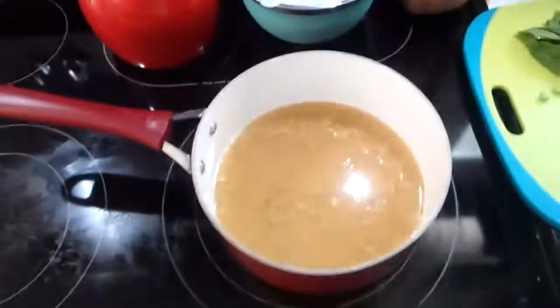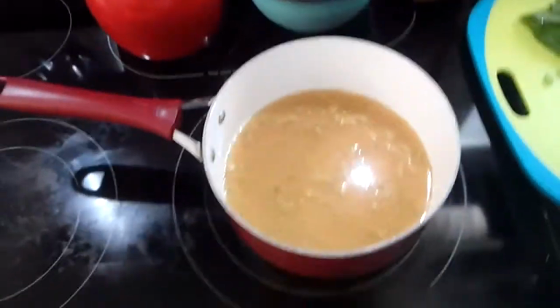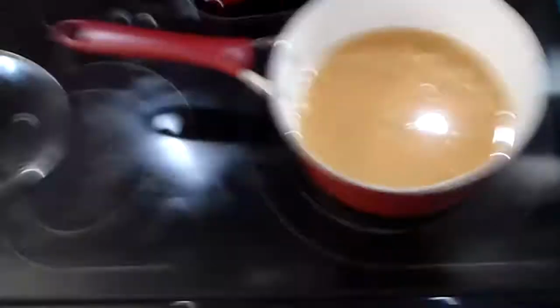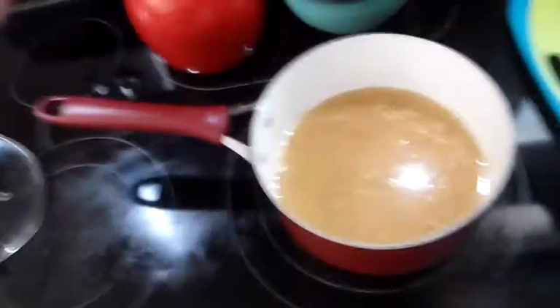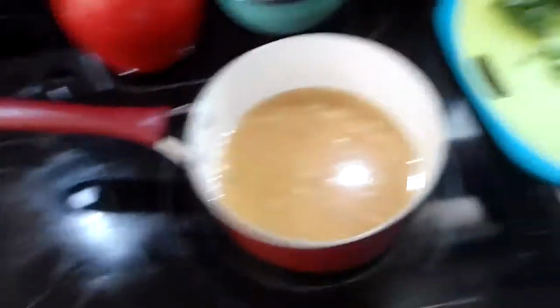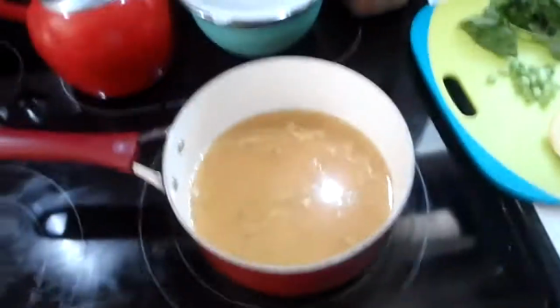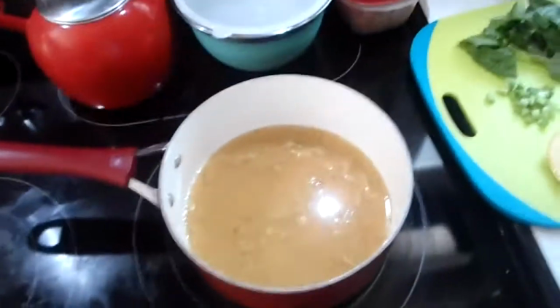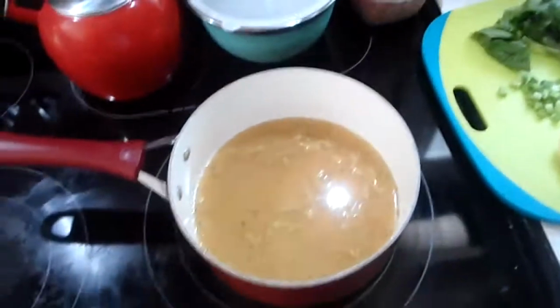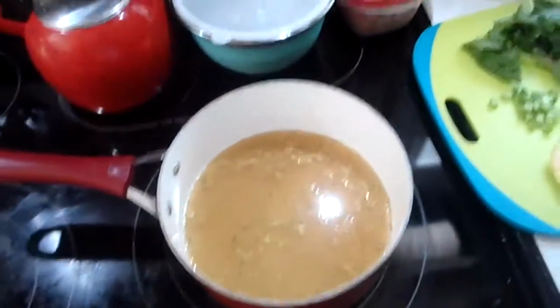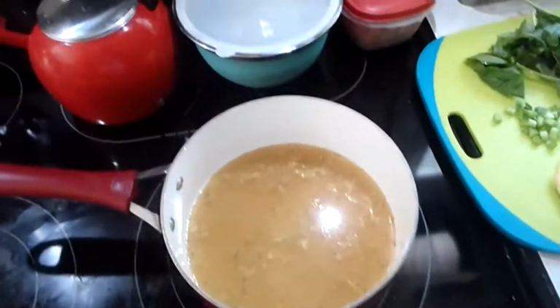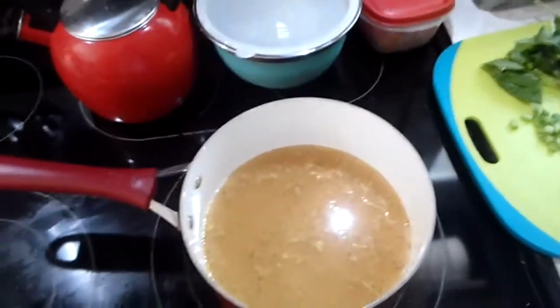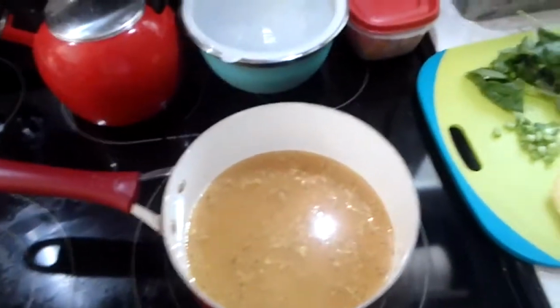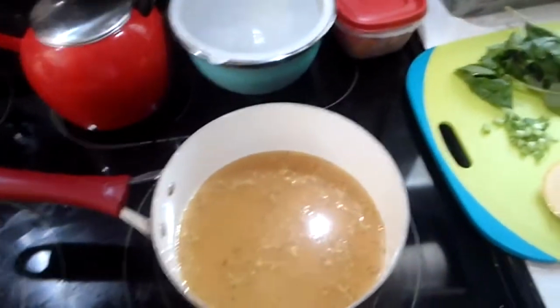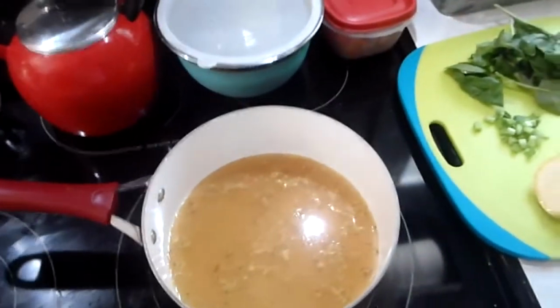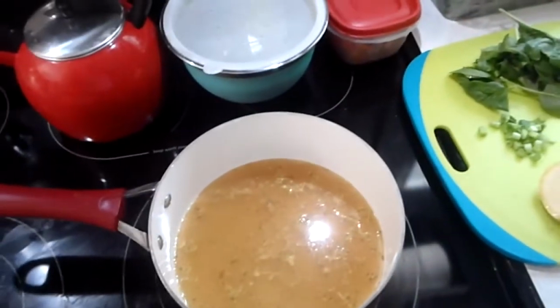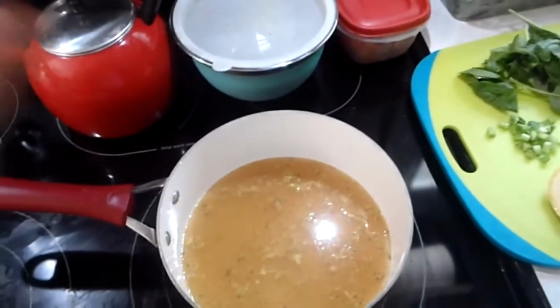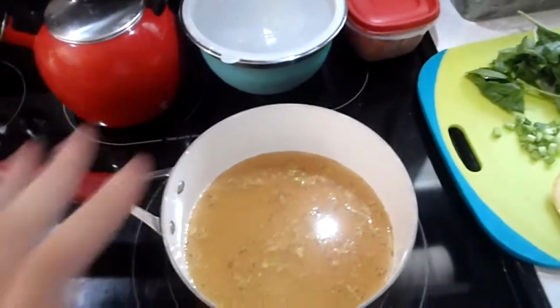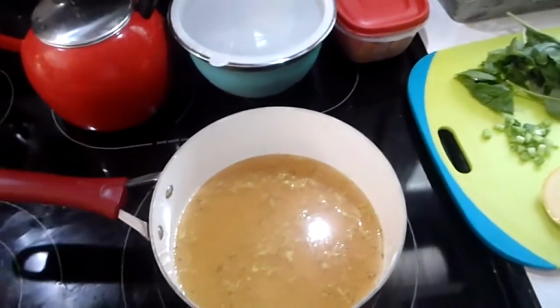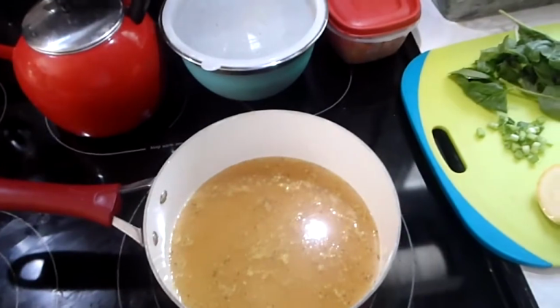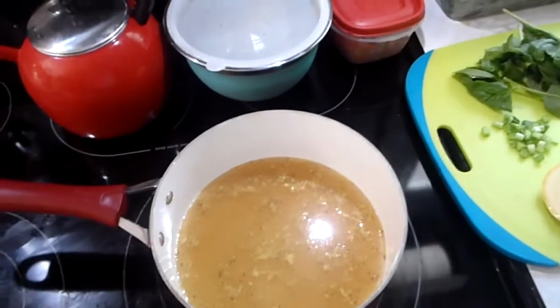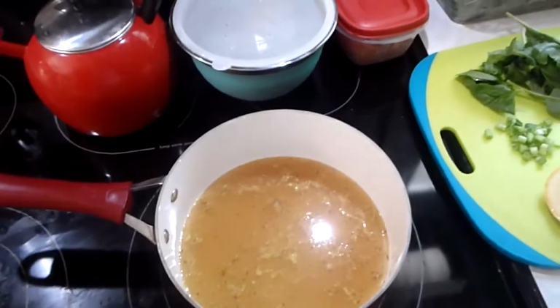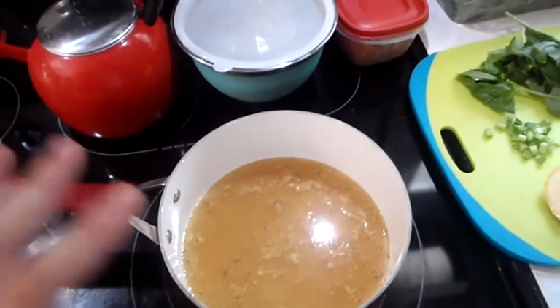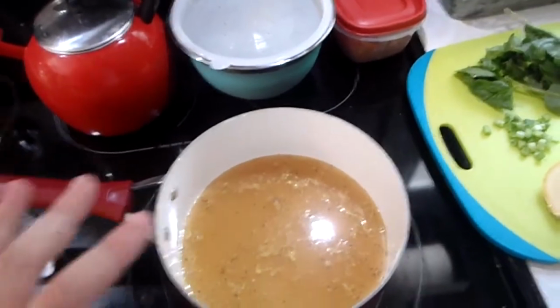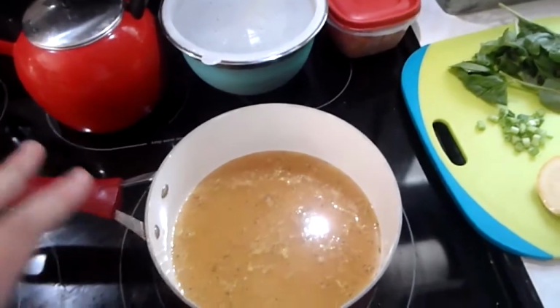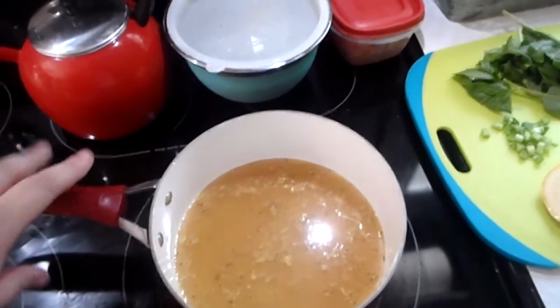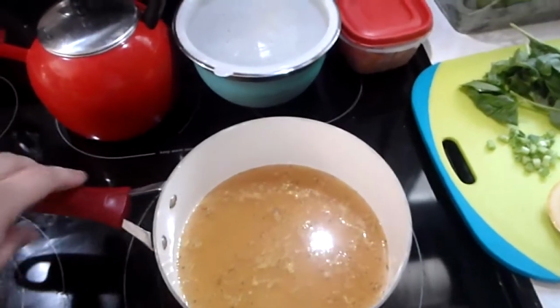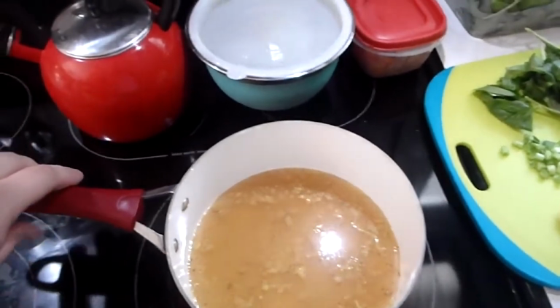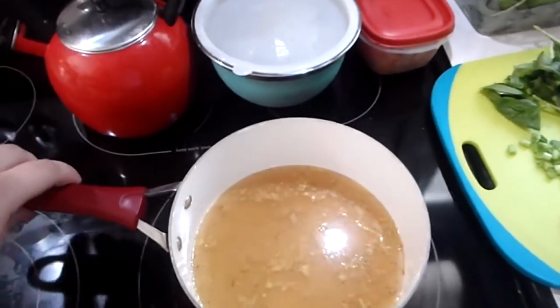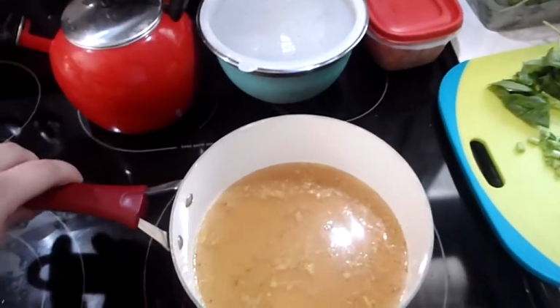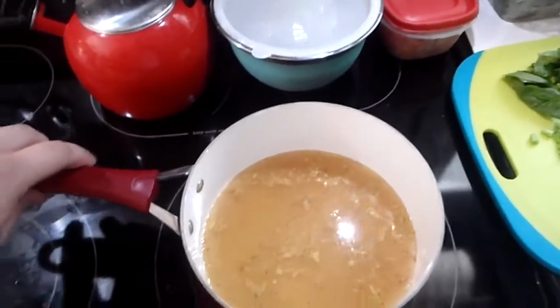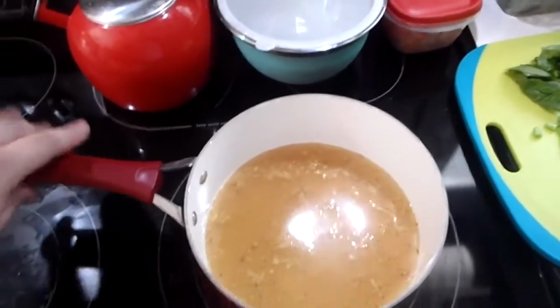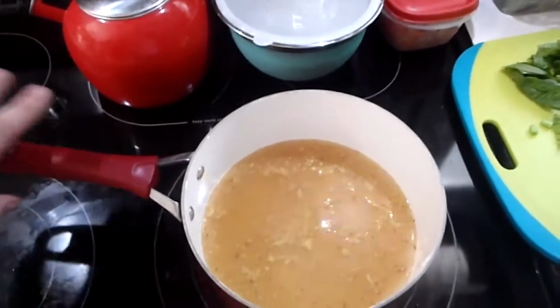Now that we have the broth nice and cooled, I'm going to heat it up and make a soup with it.